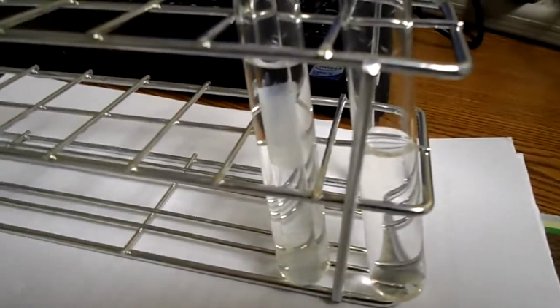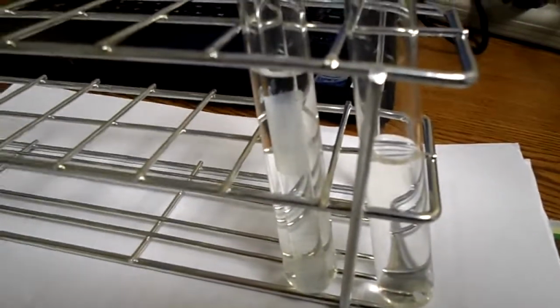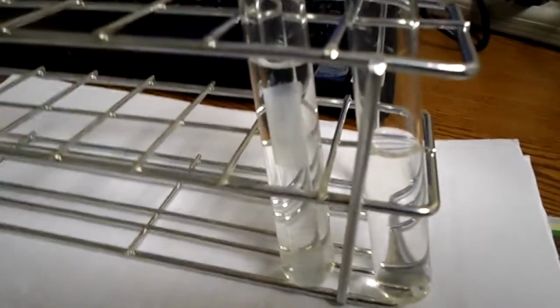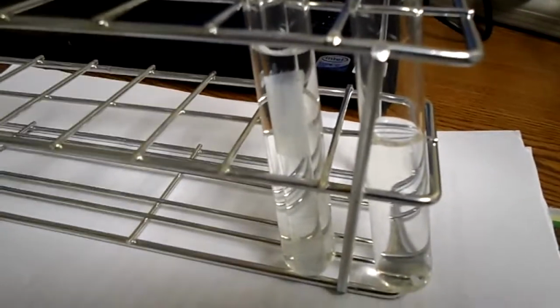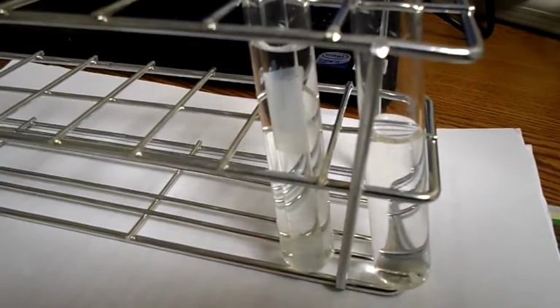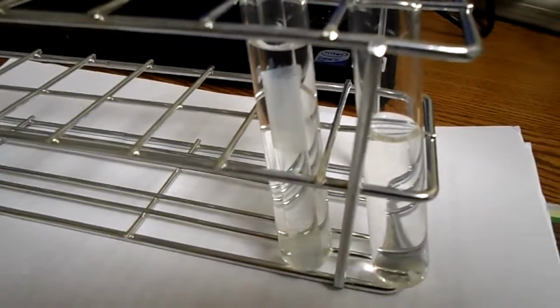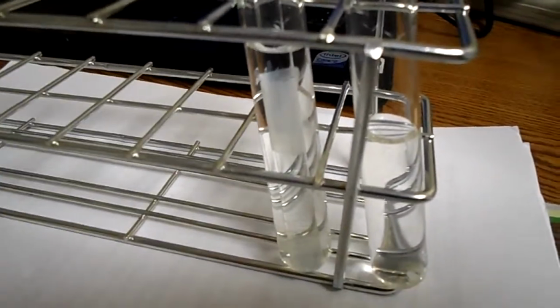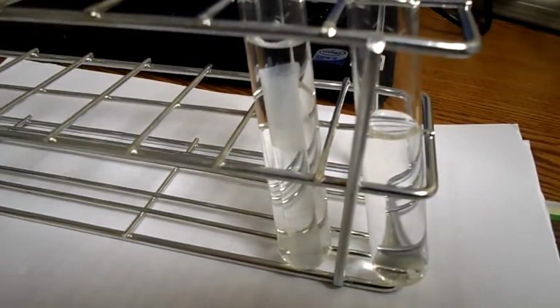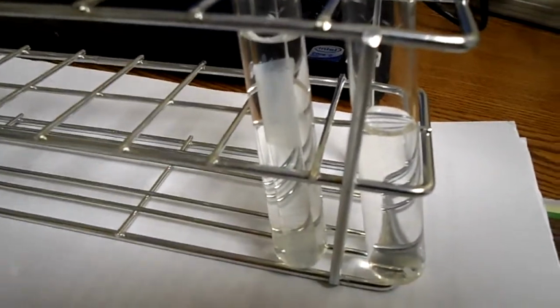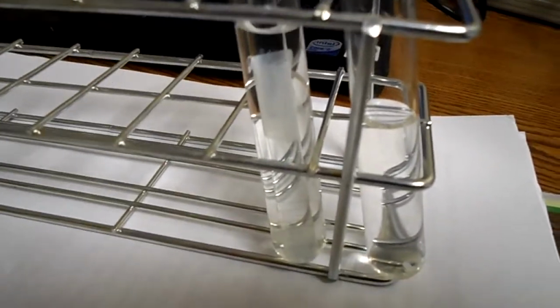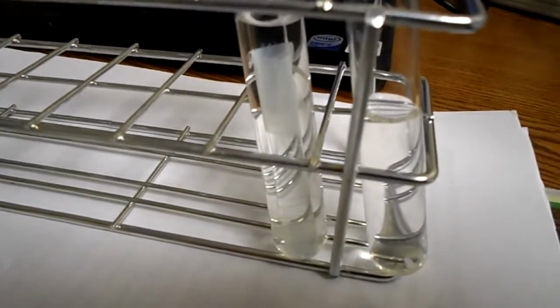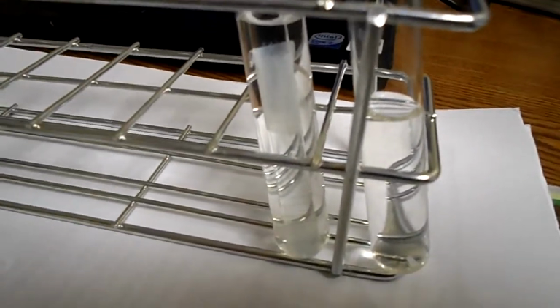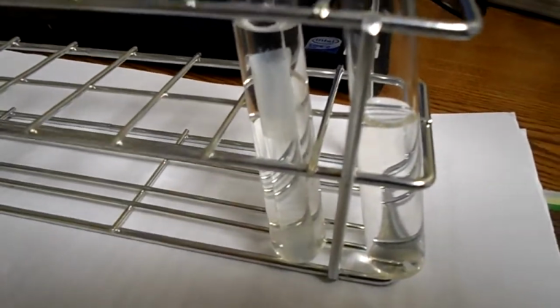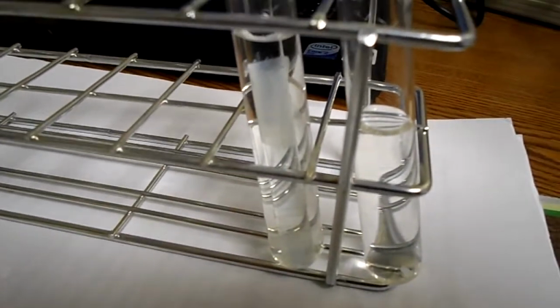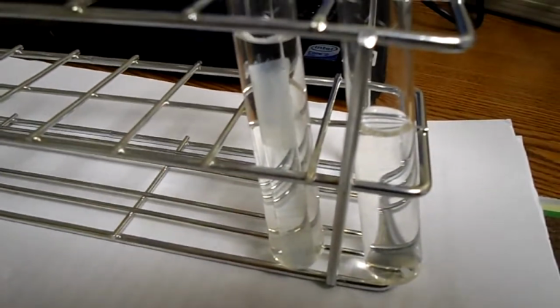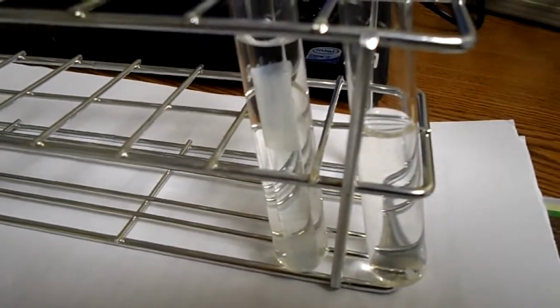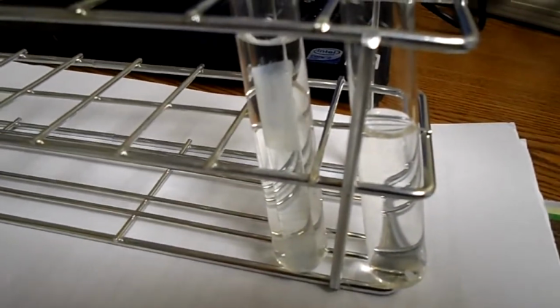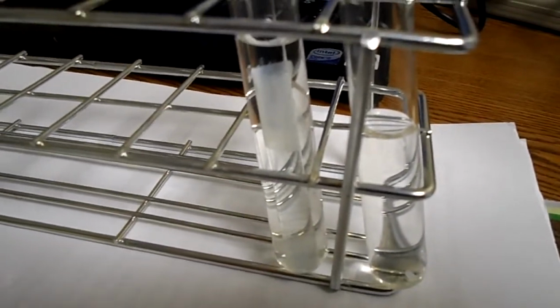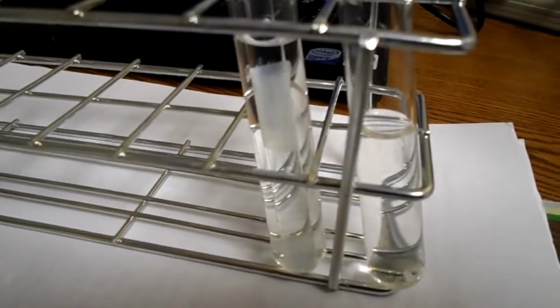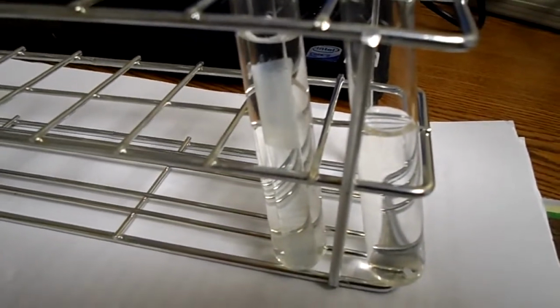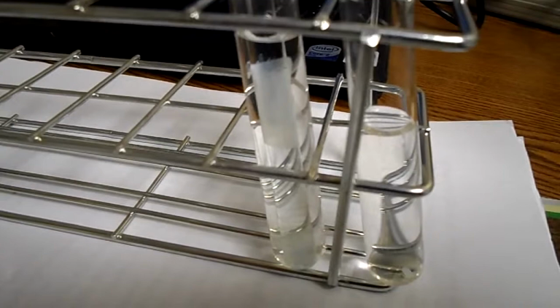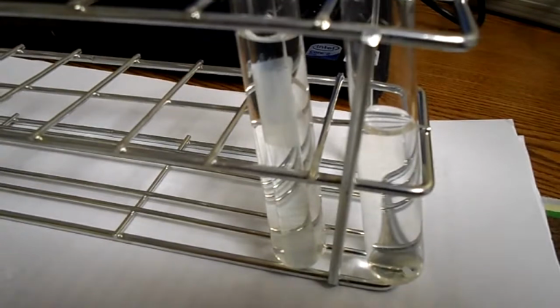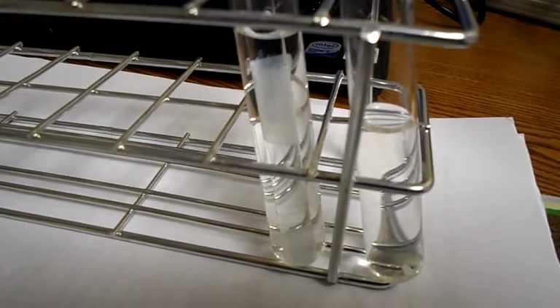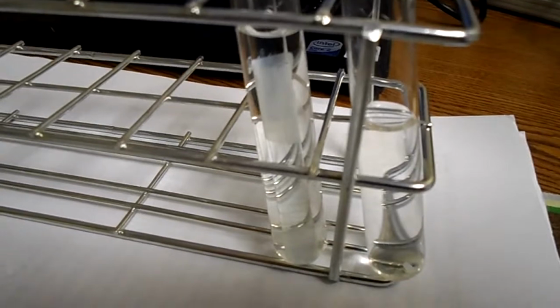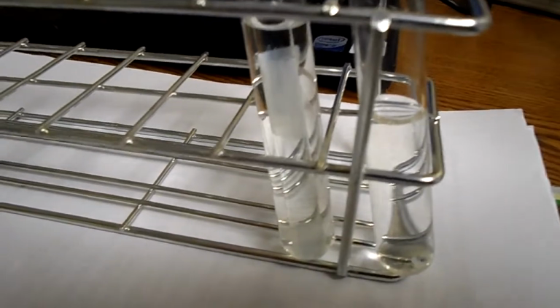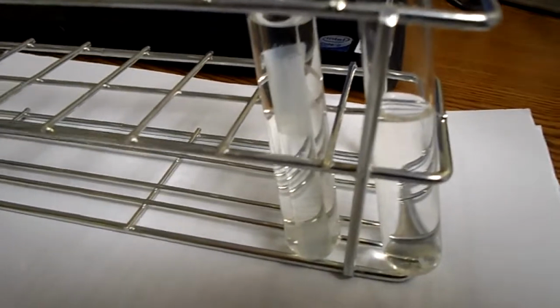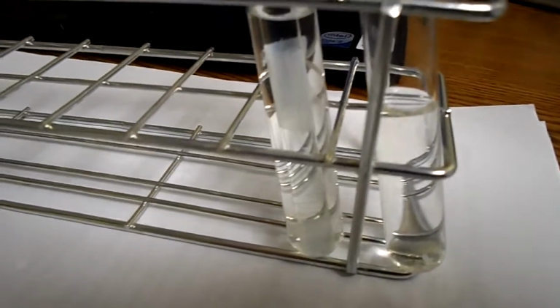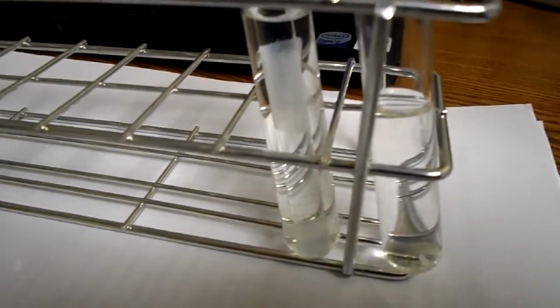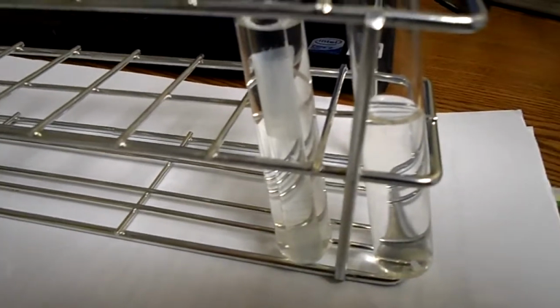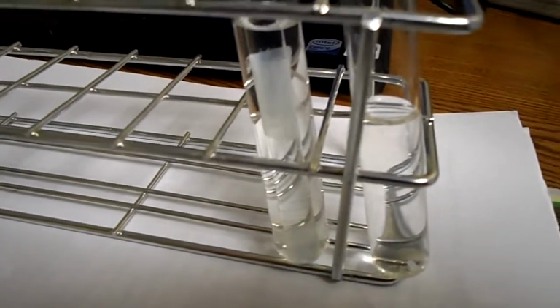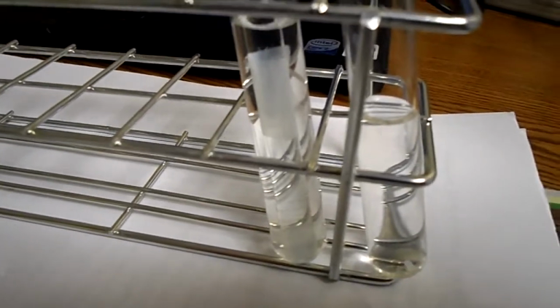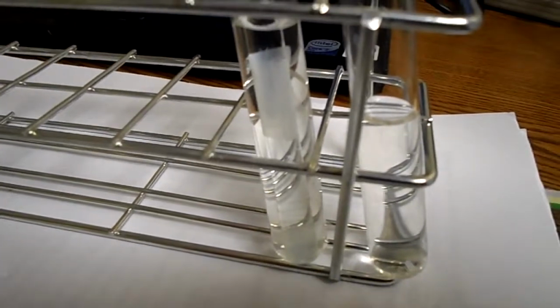We'll see if we've got the perm, and then I will help you figure out what questions to answer.